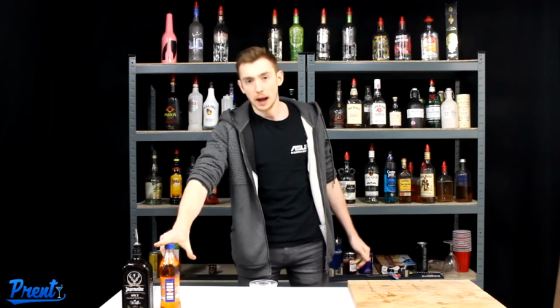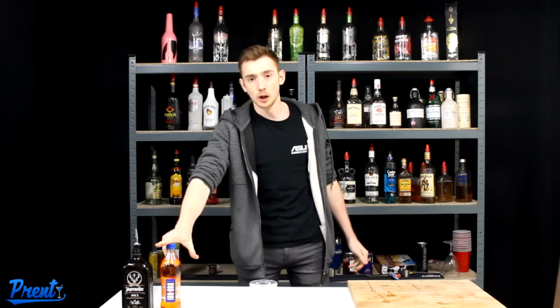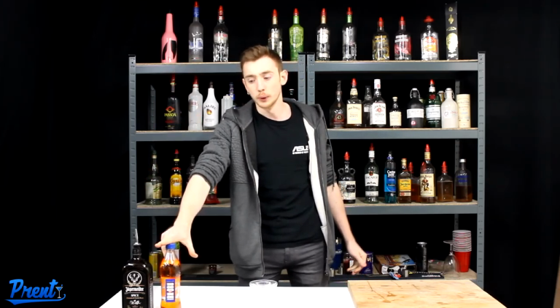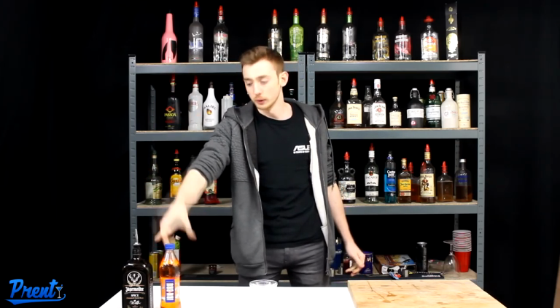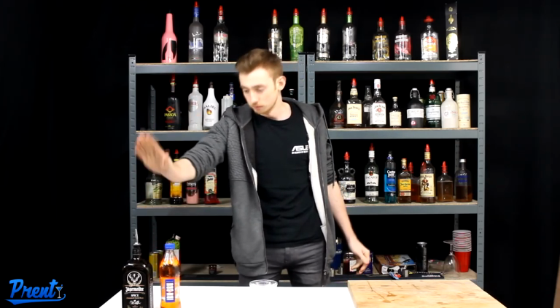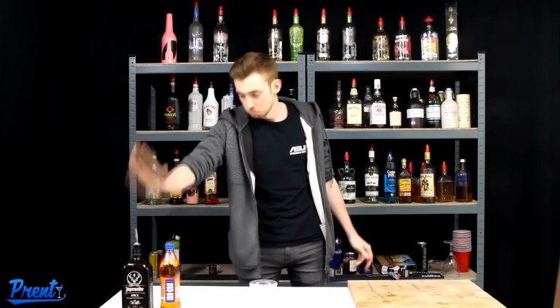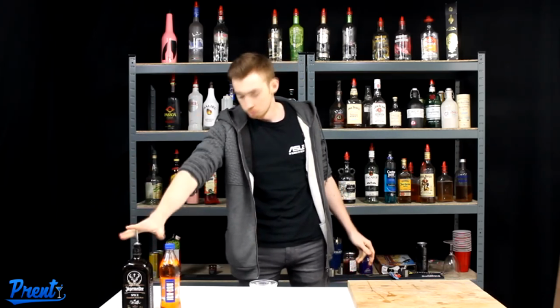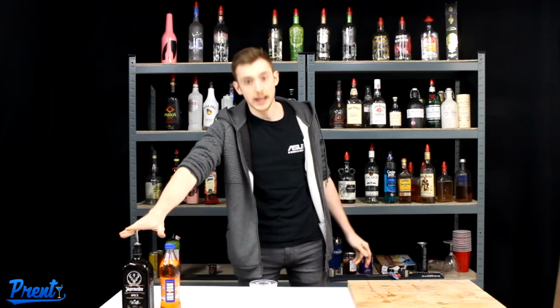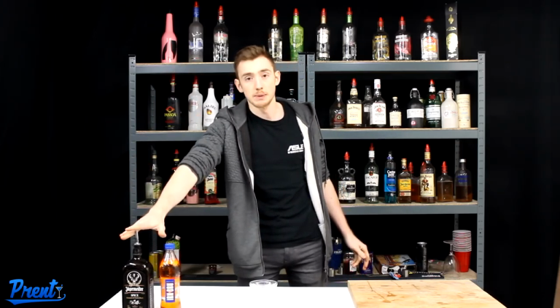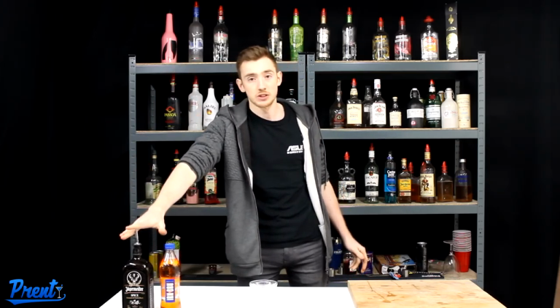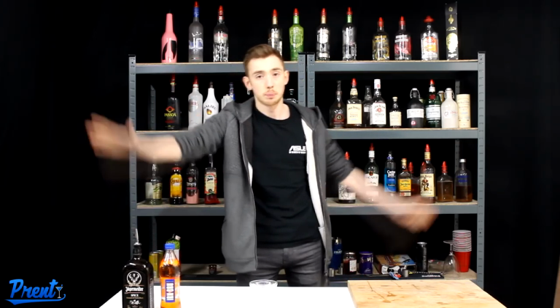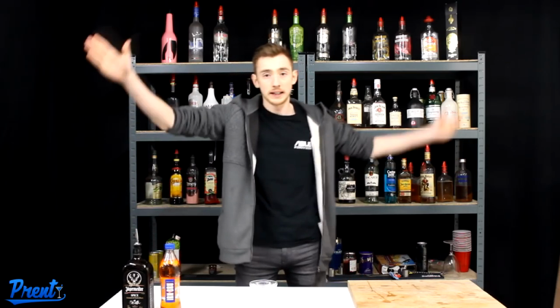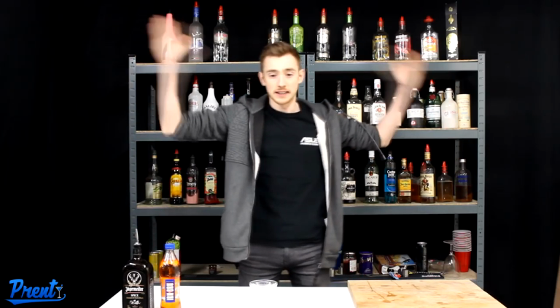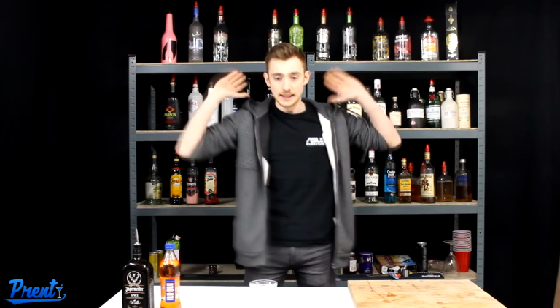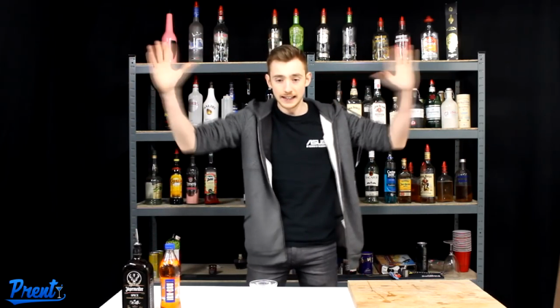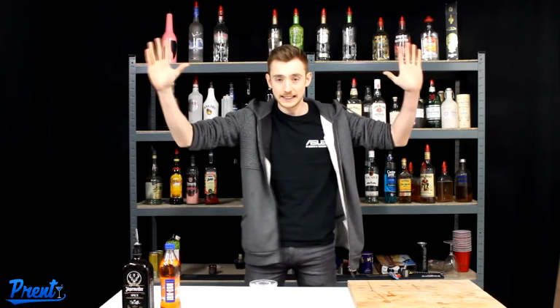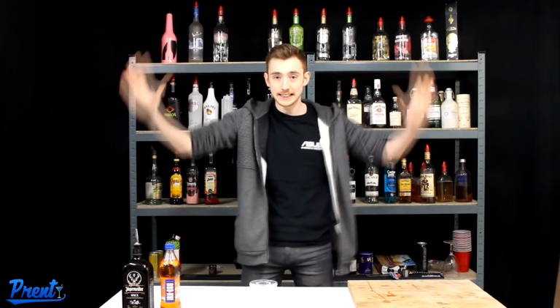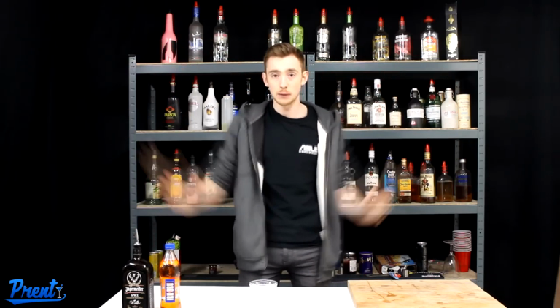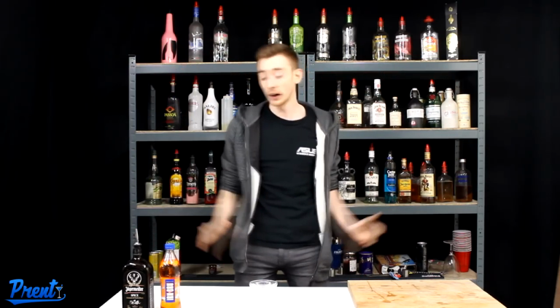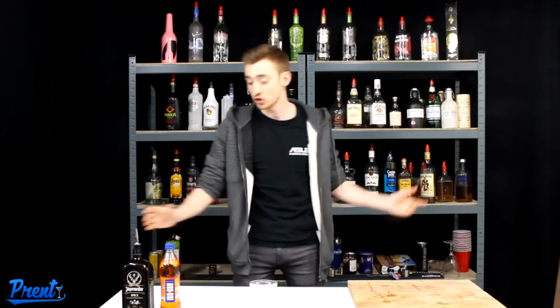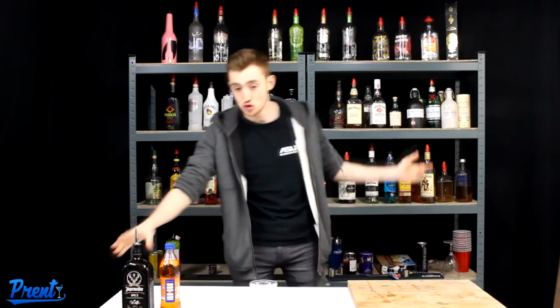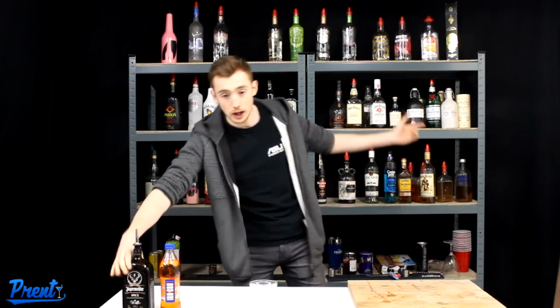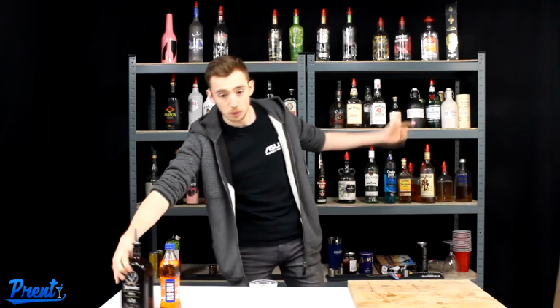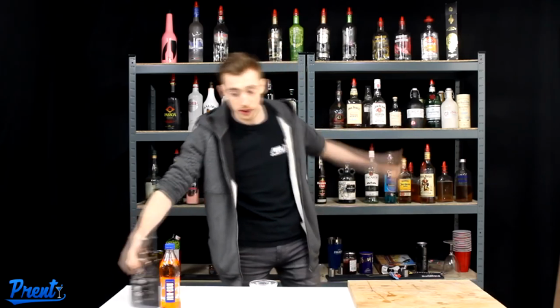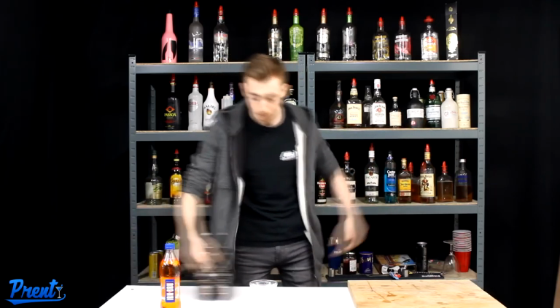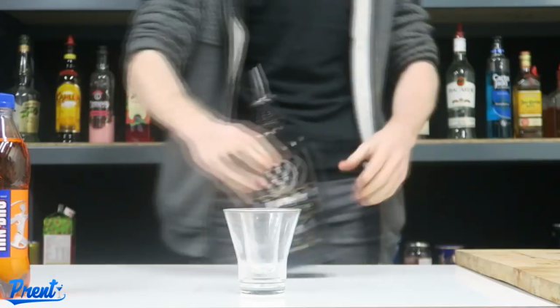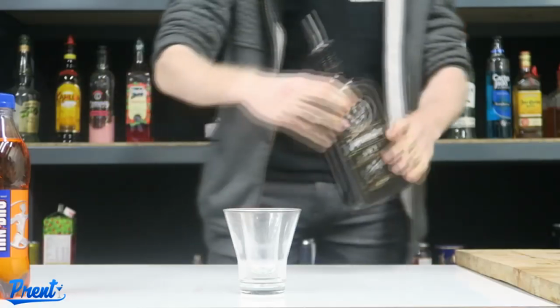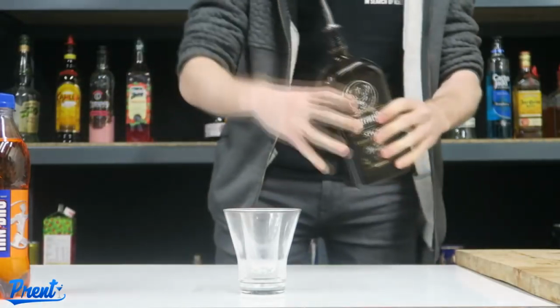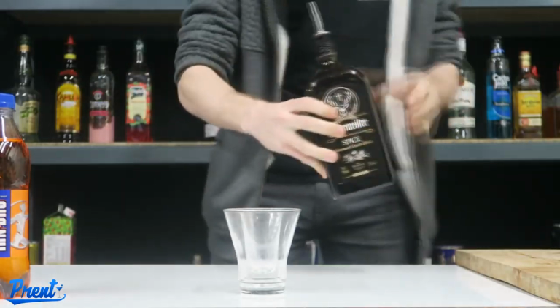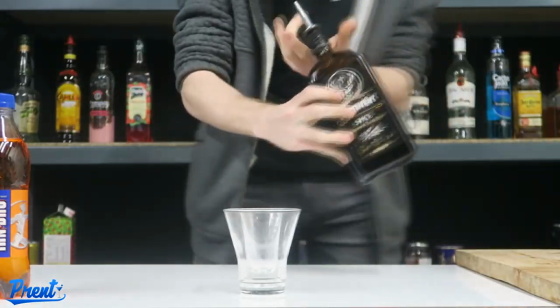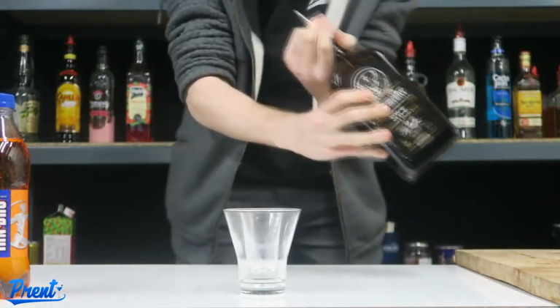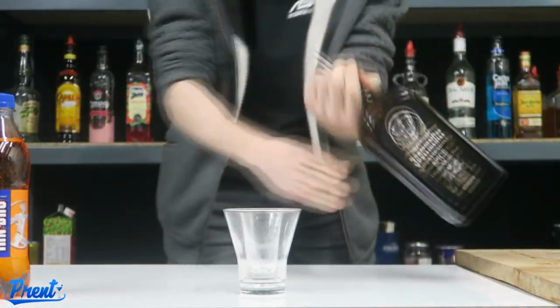Iron Brew, Jägermeister Spiced — nice and easy. We're going to get straight on with it, straight into it.